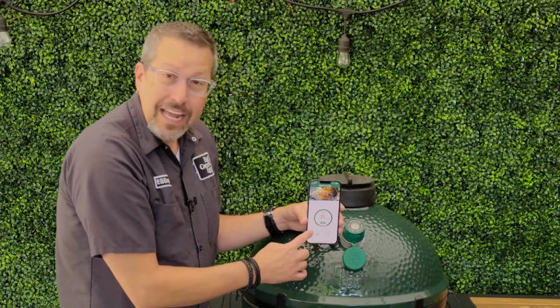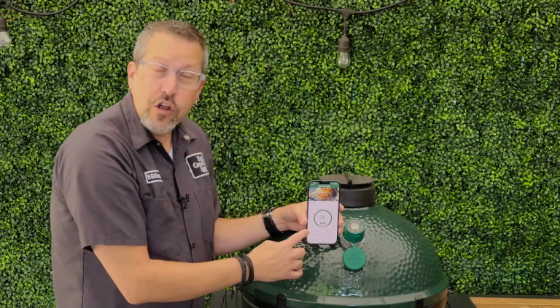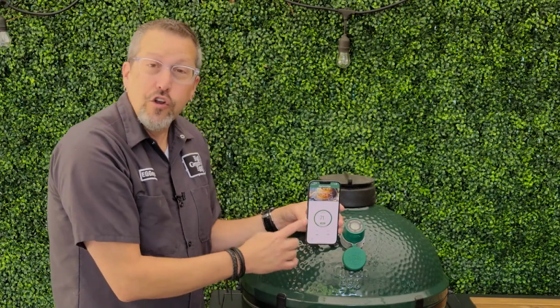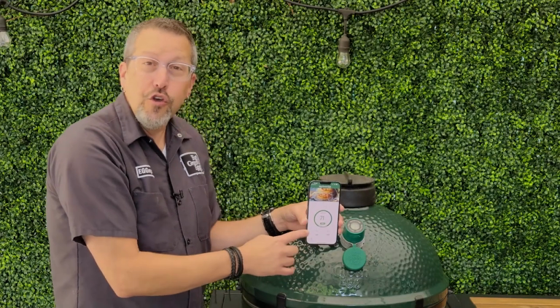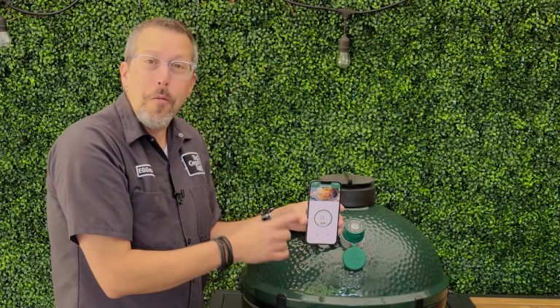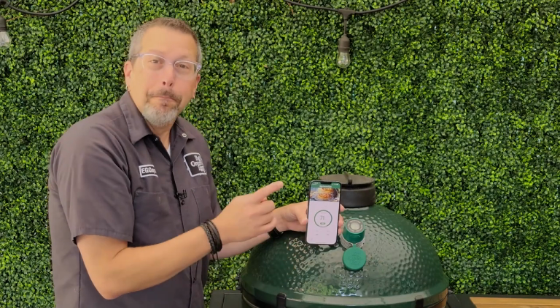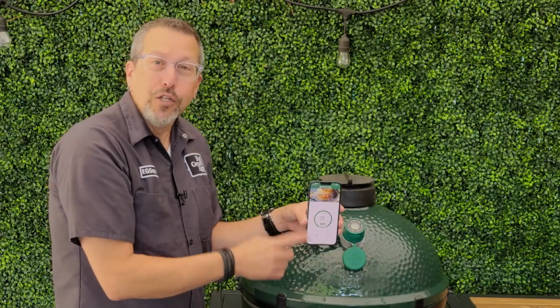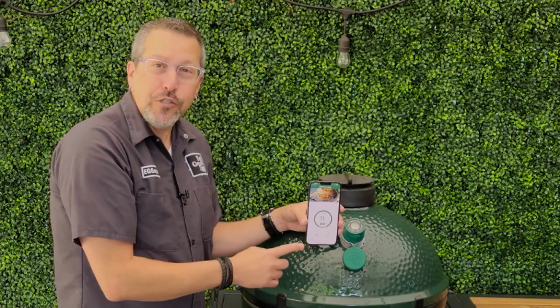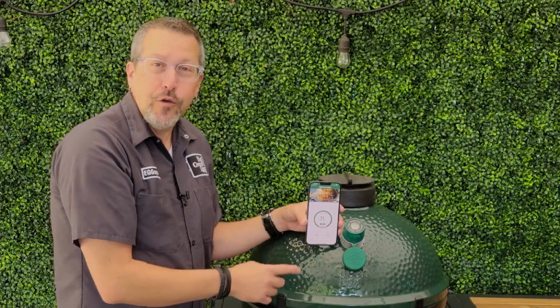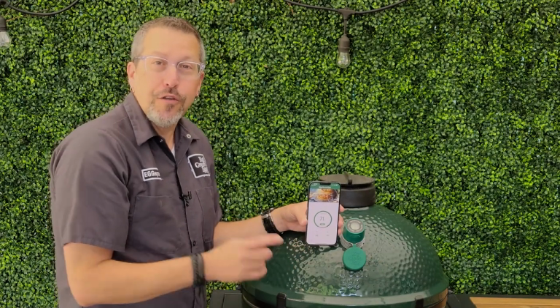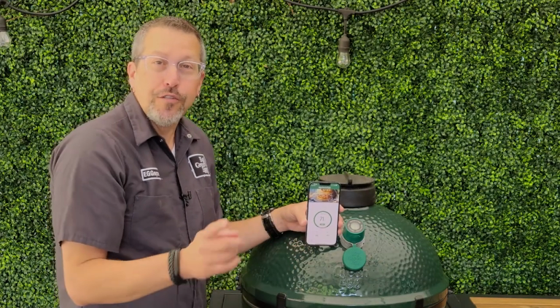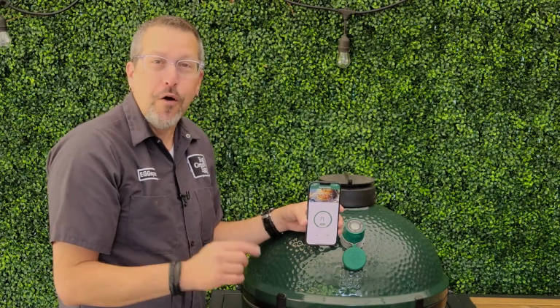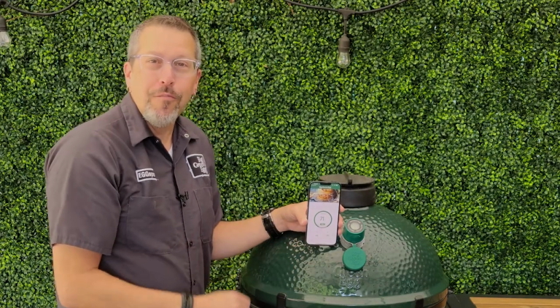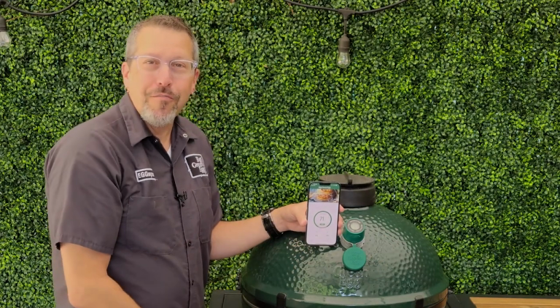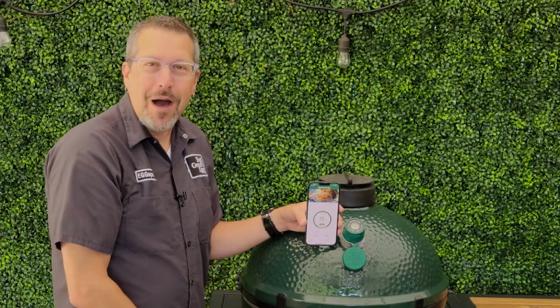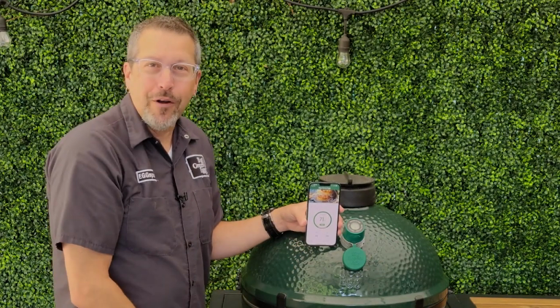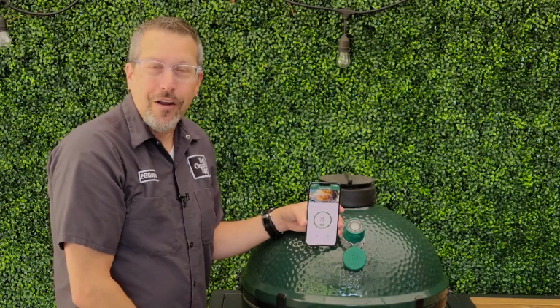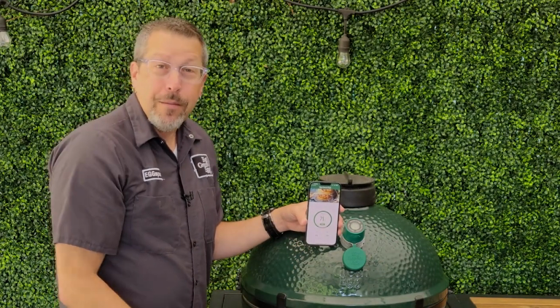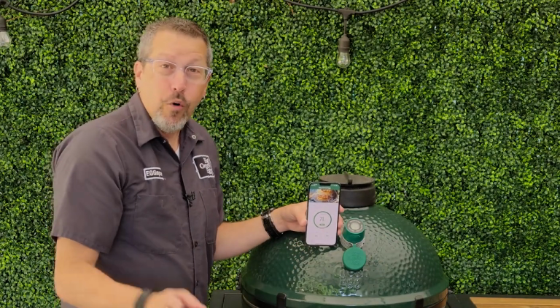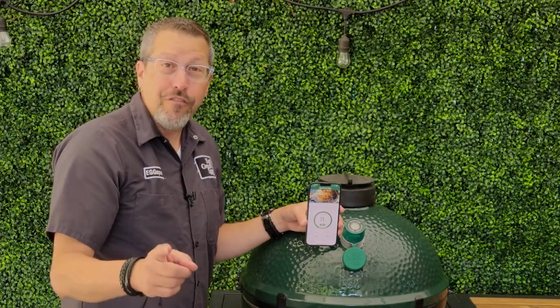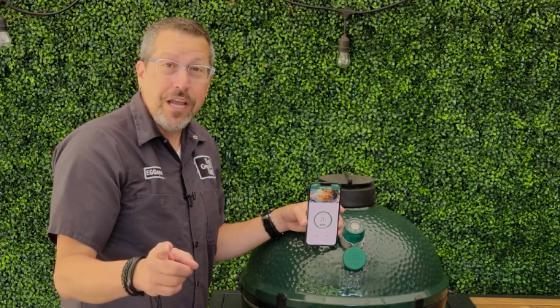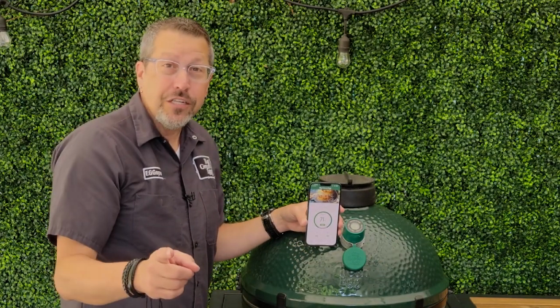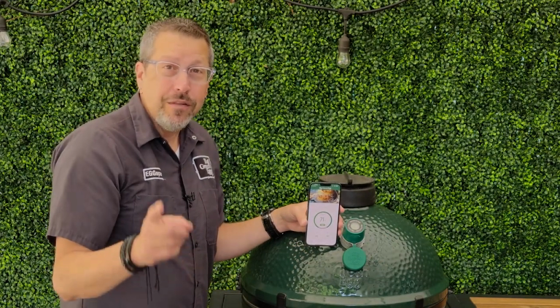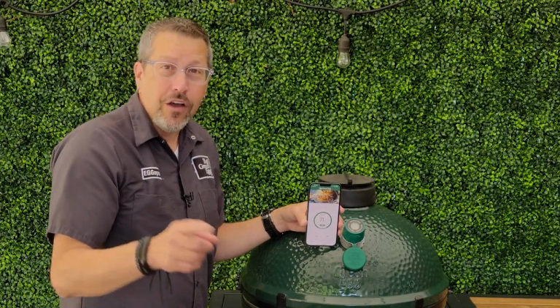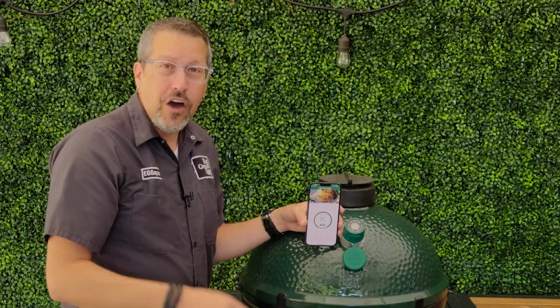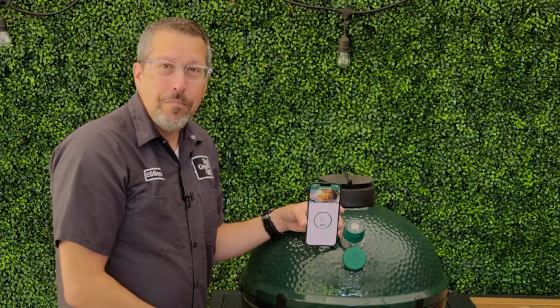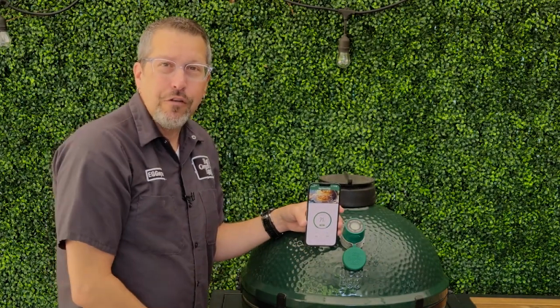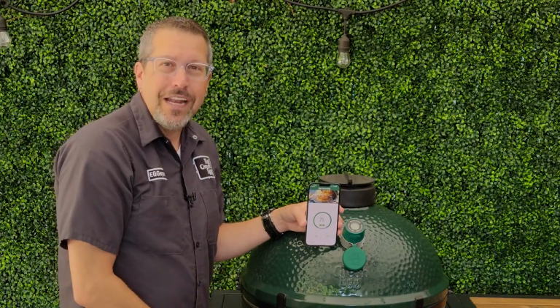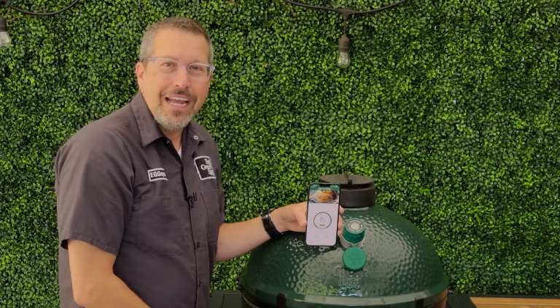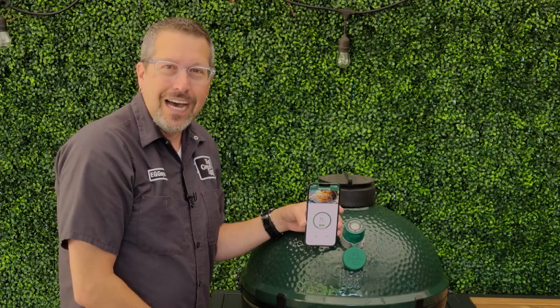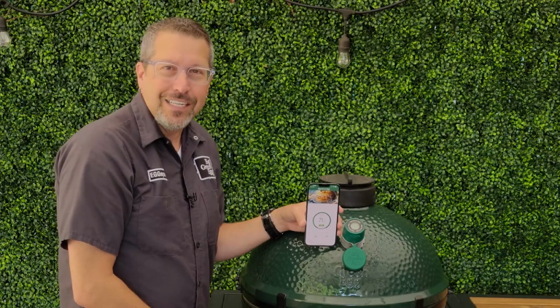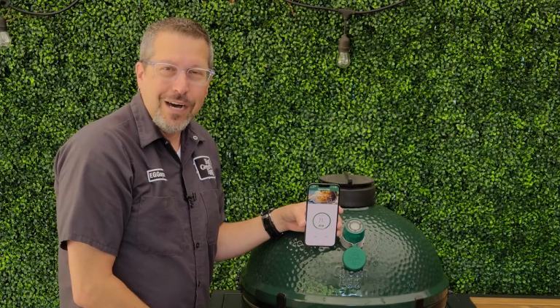That is our new Bluetooth dome thermometer. For more information, log on to BigGreenEgg.com.